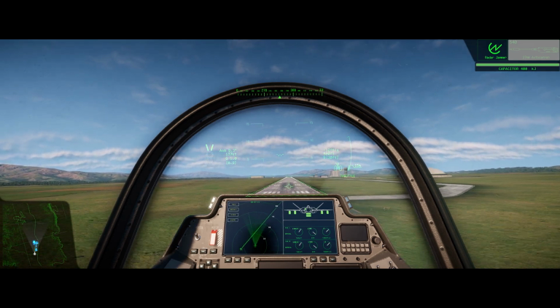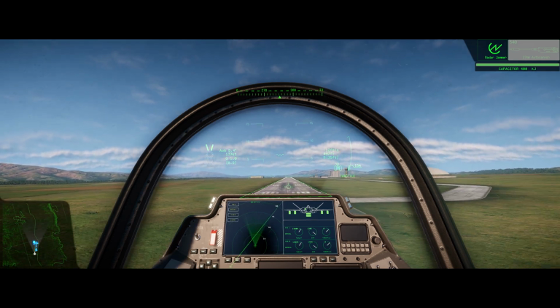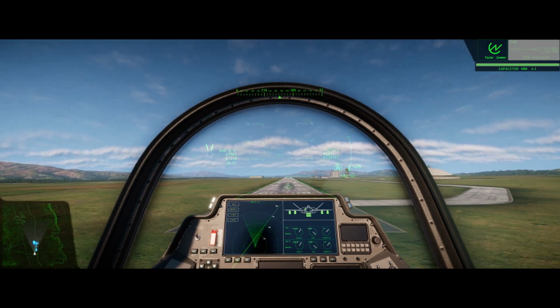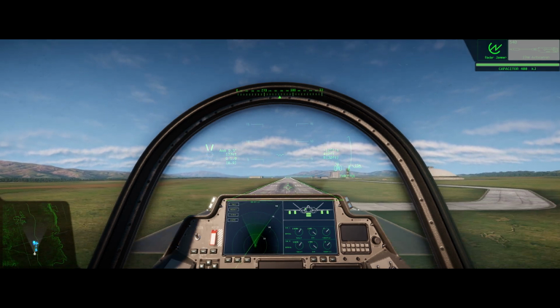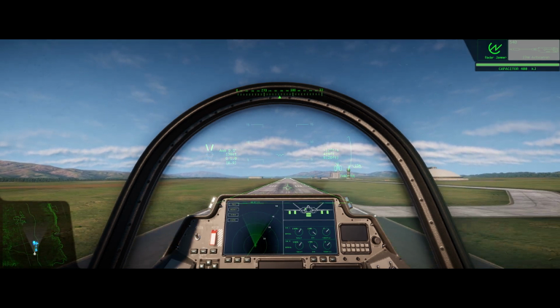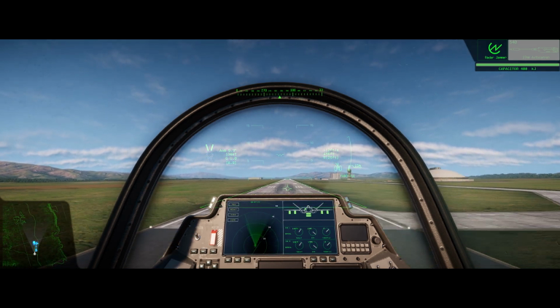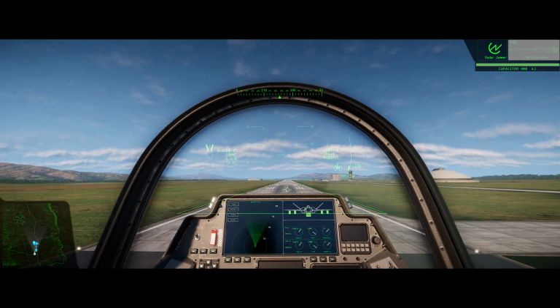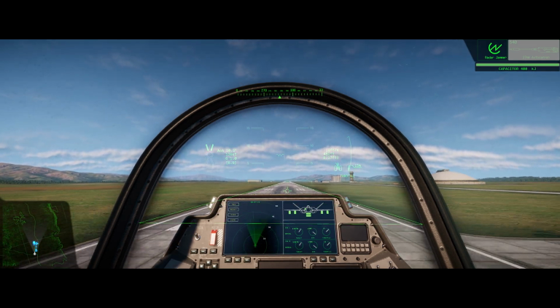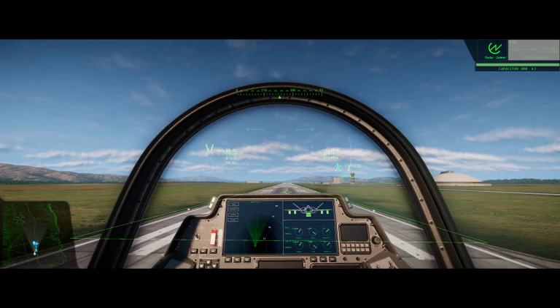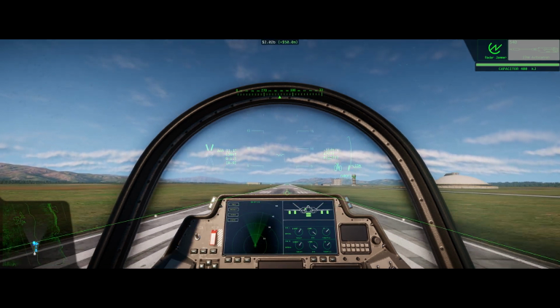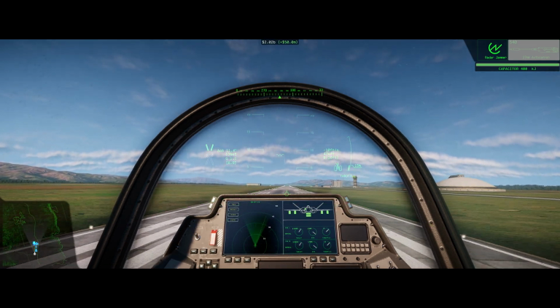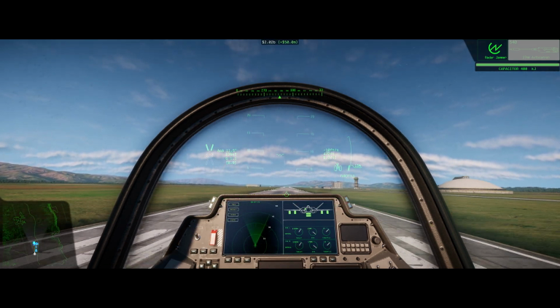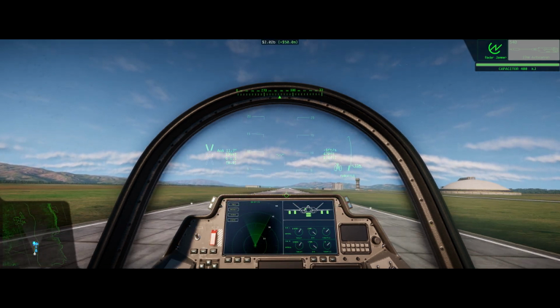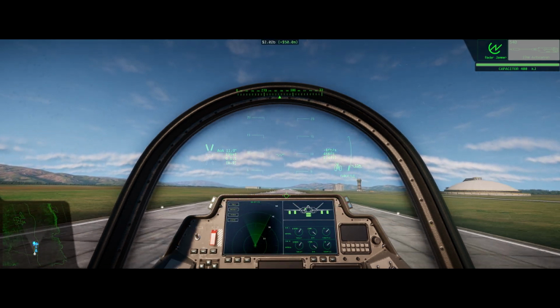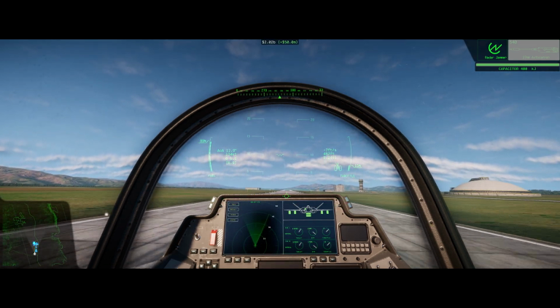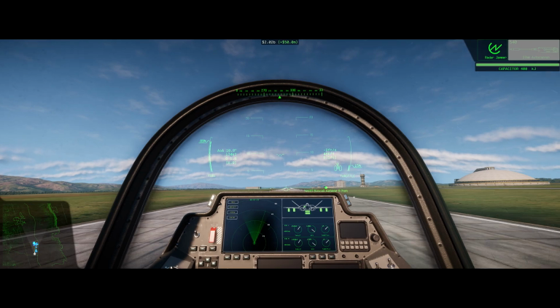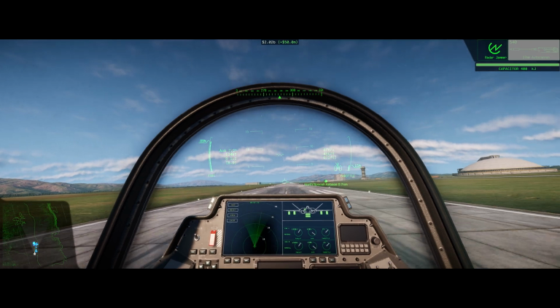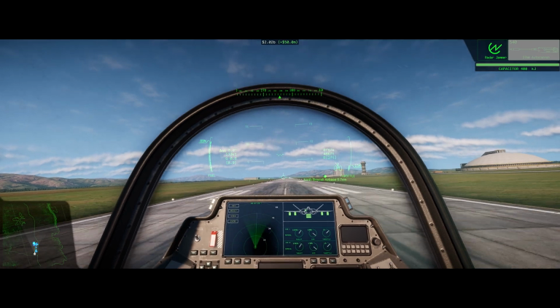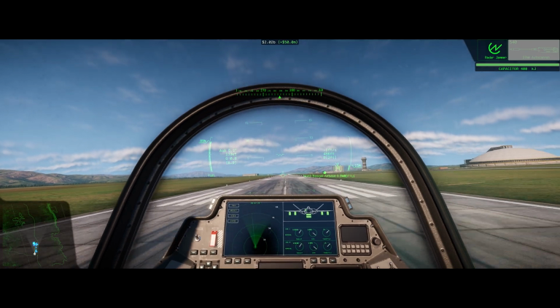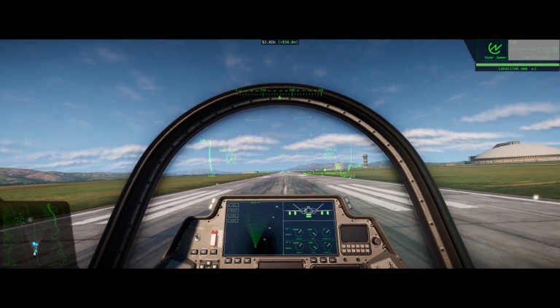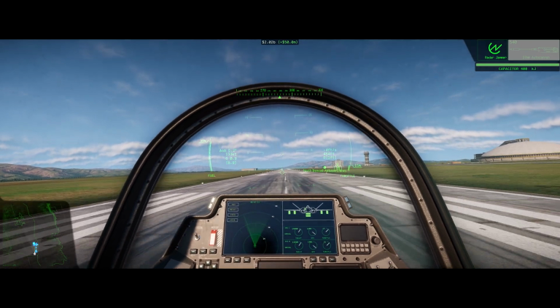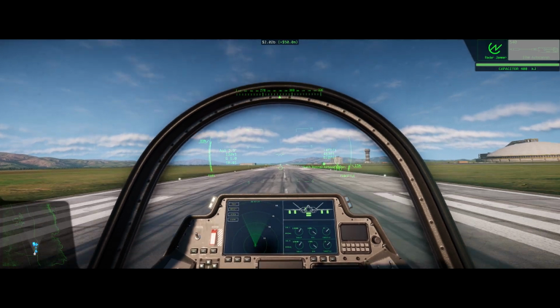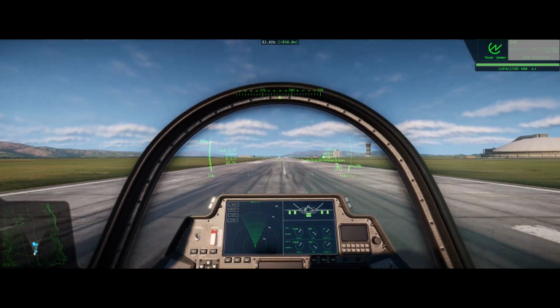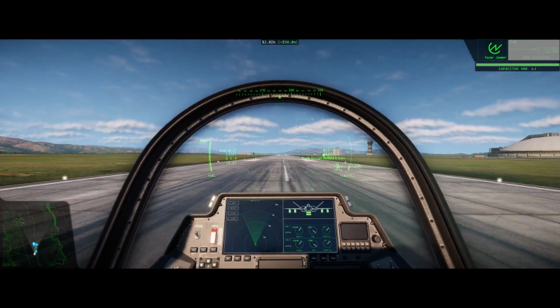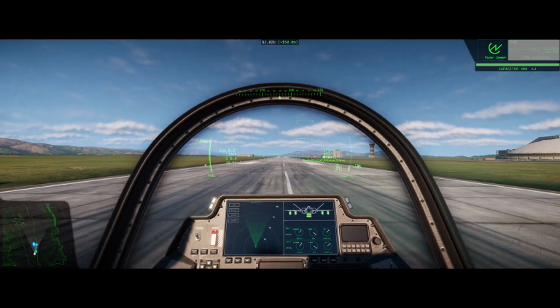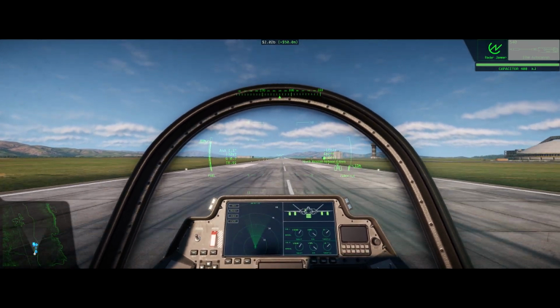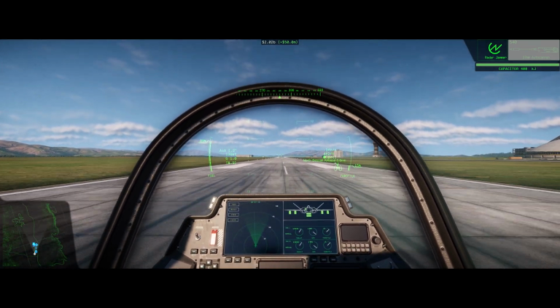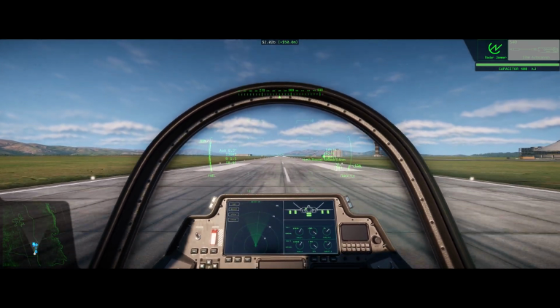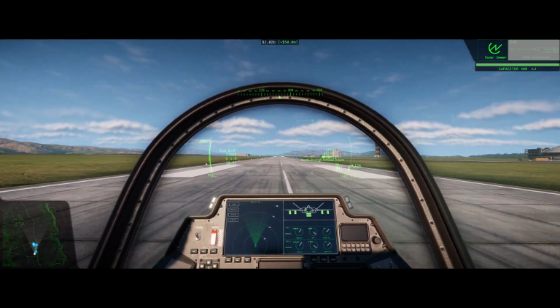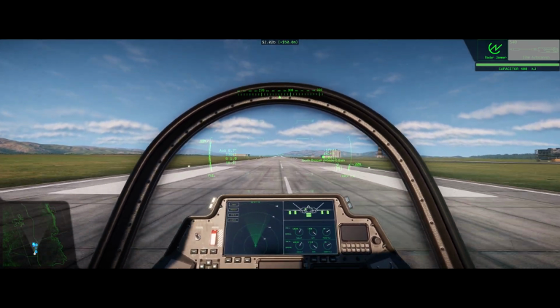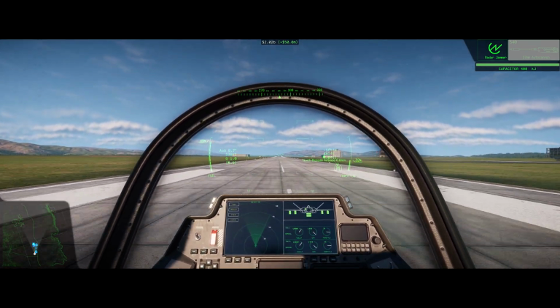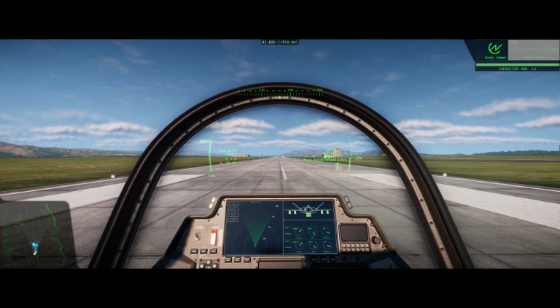You're just going to want to flare off ever so slightly. And that's how you land.